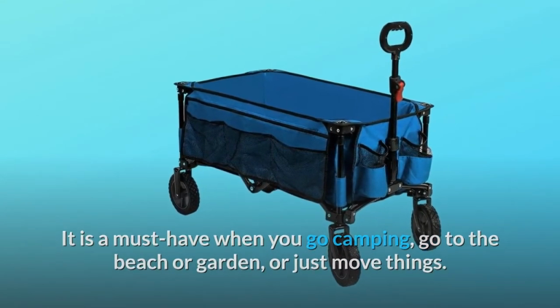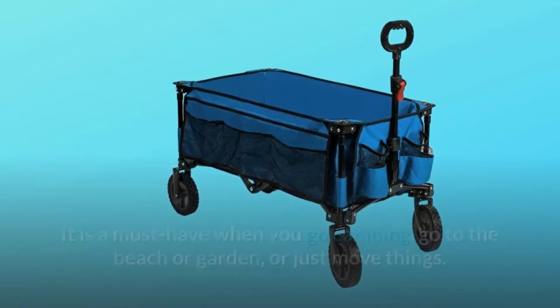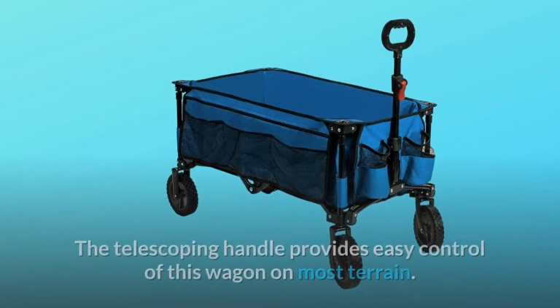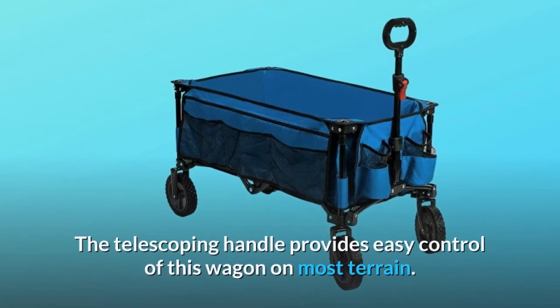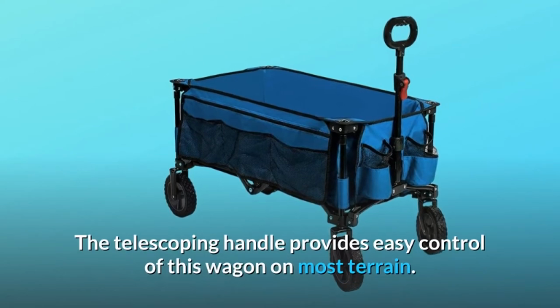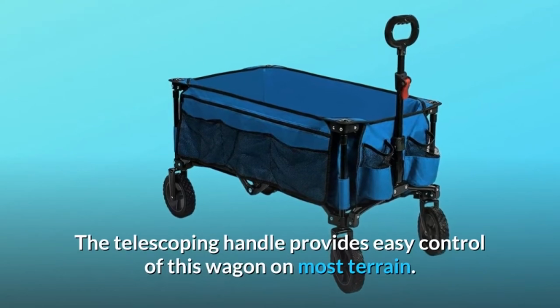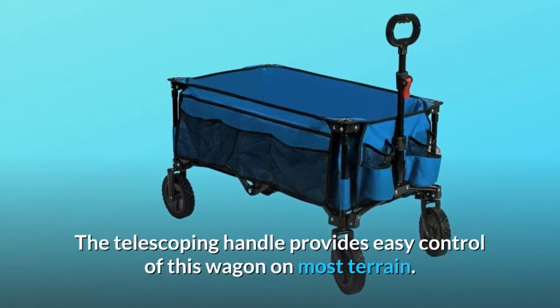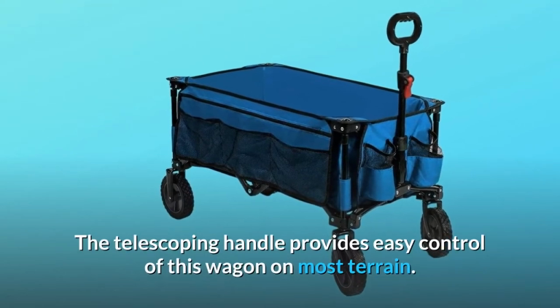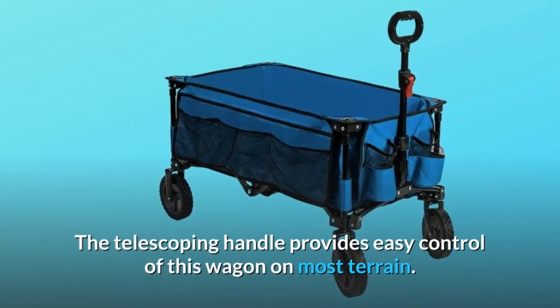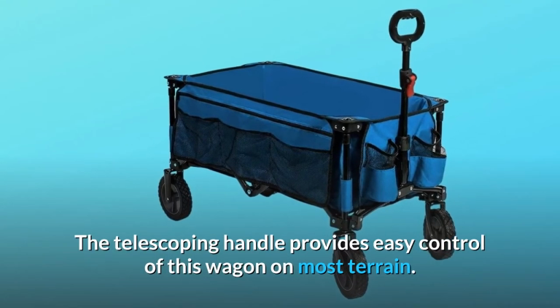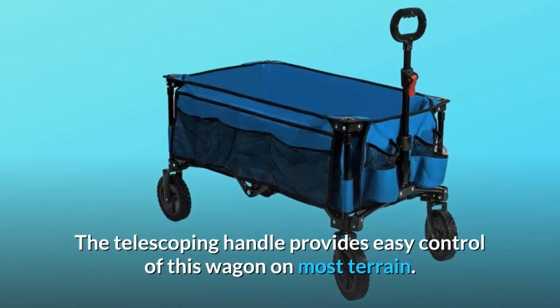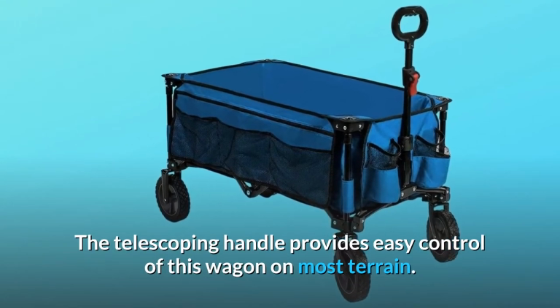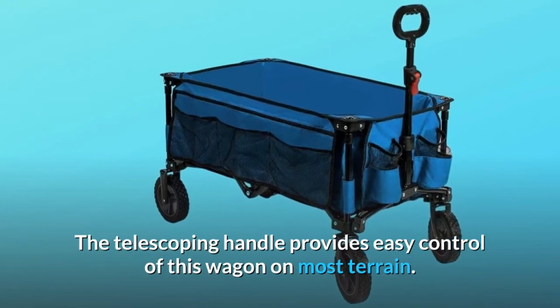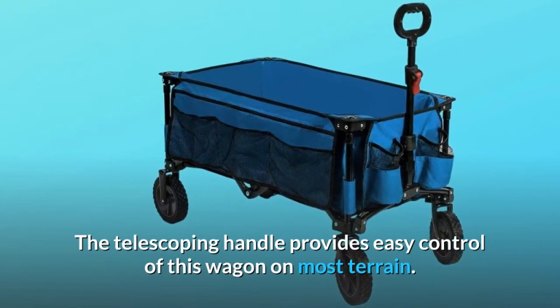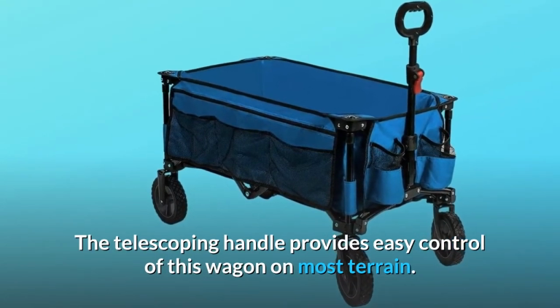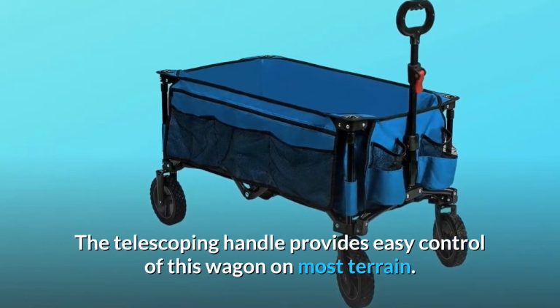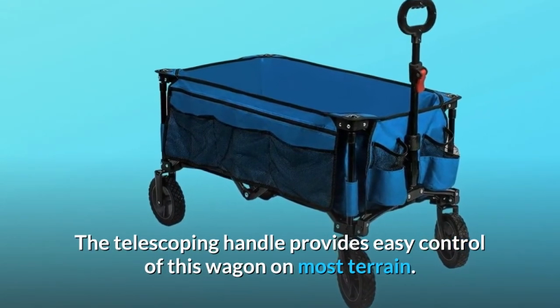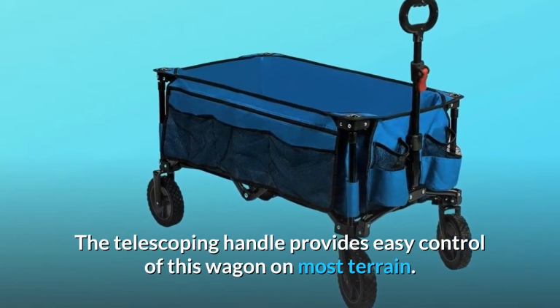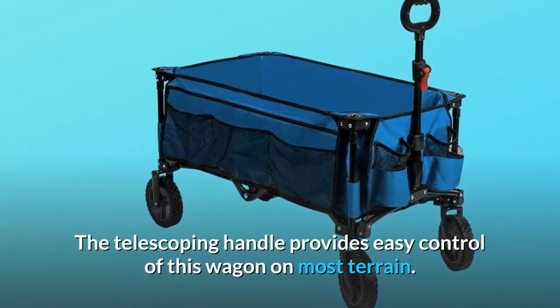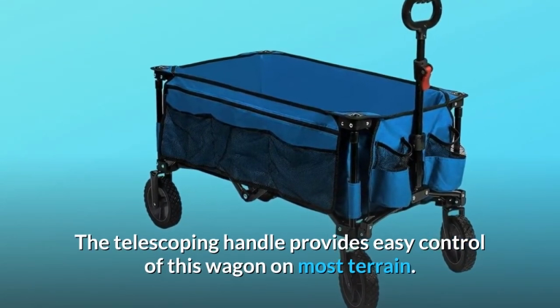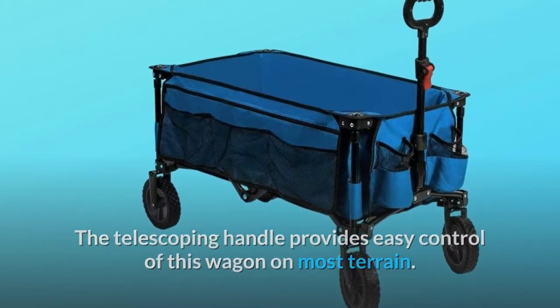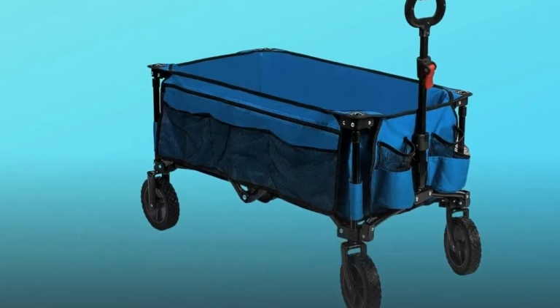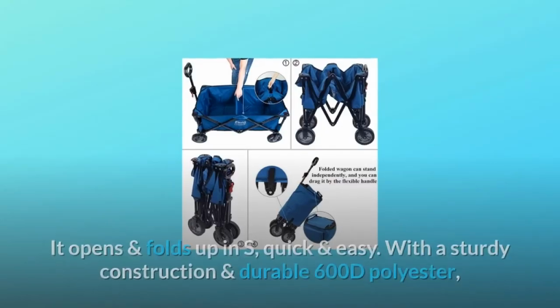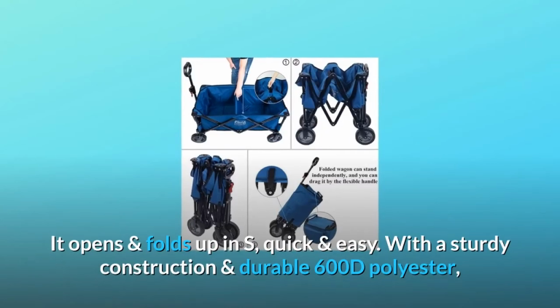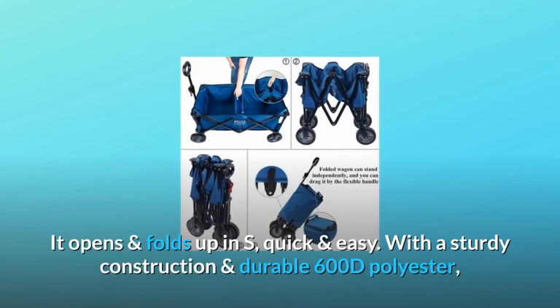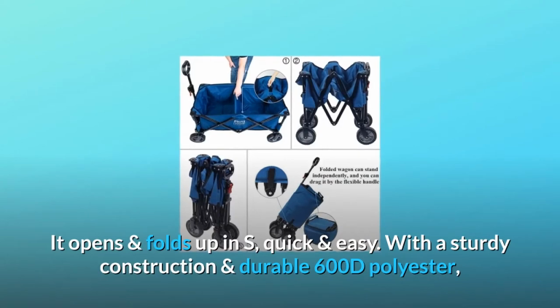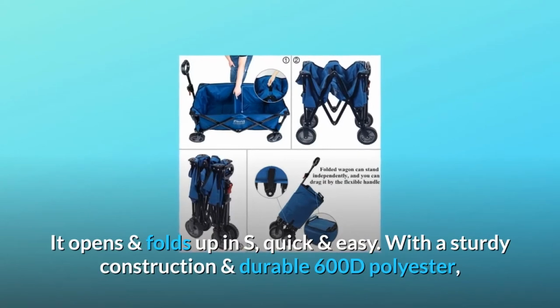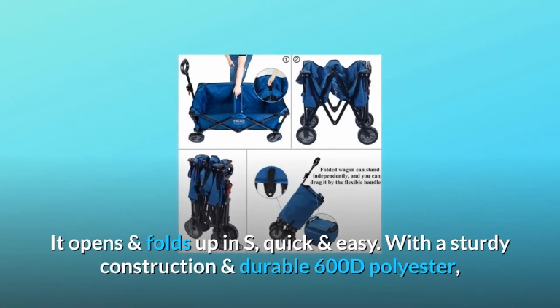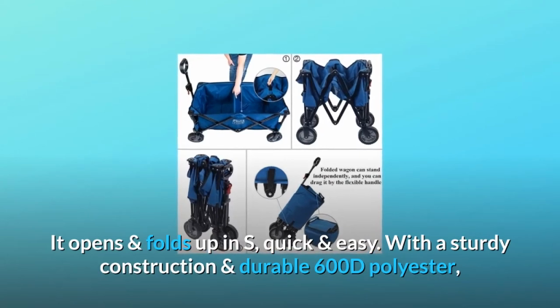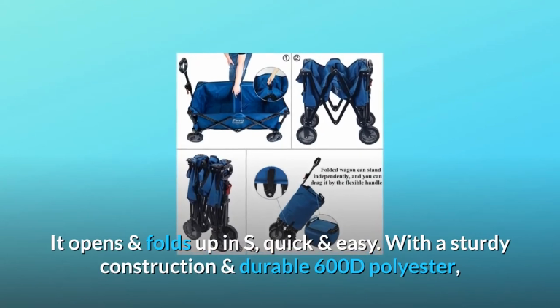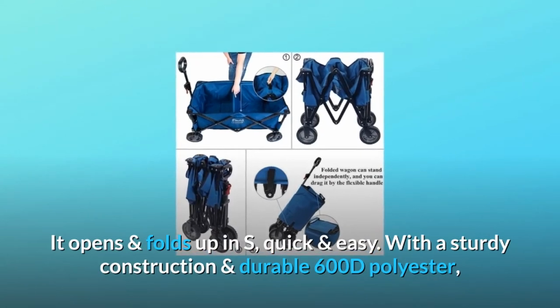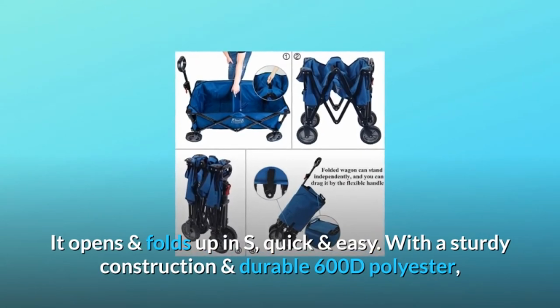The telescoping handle provides easy control of this wagon on most terrain. It opens and folds up quick and easy.